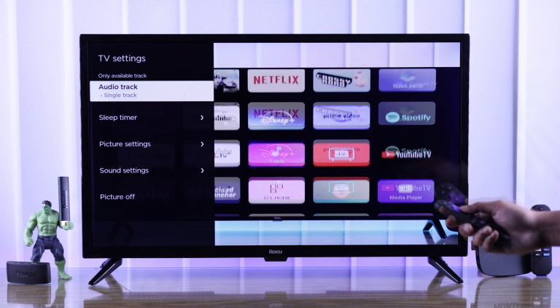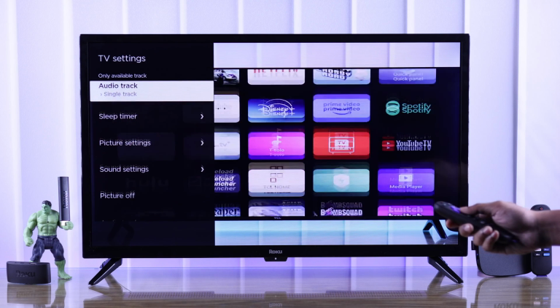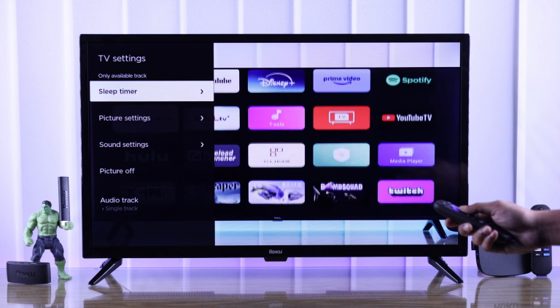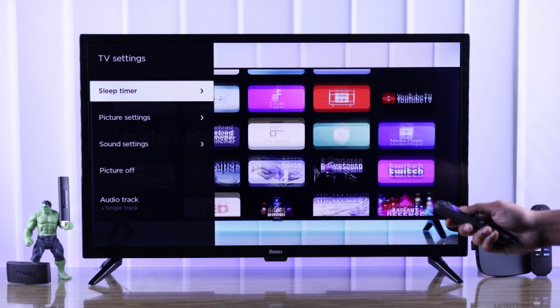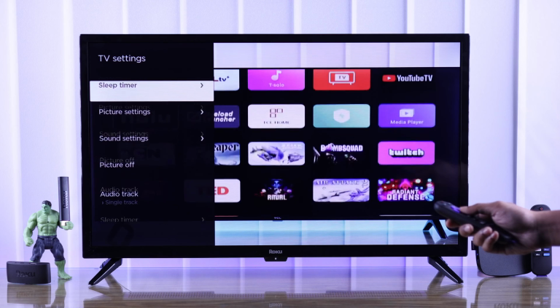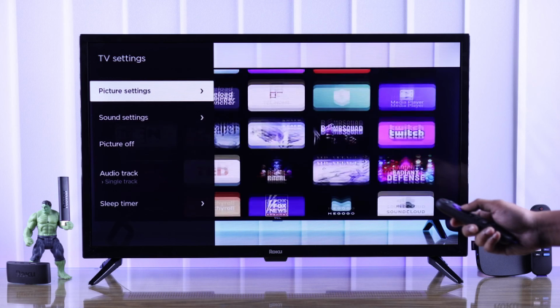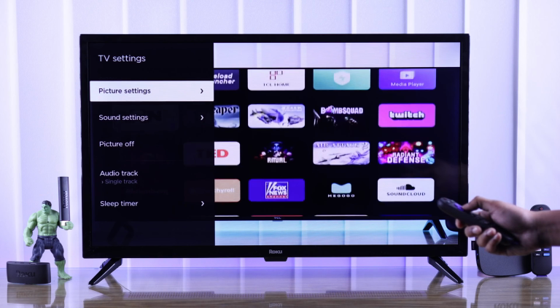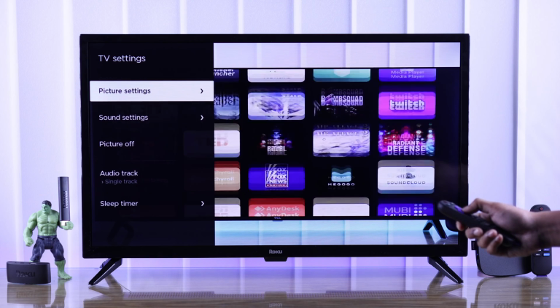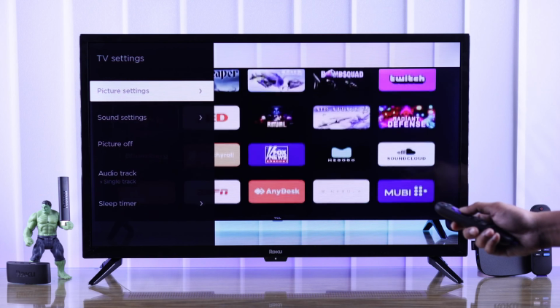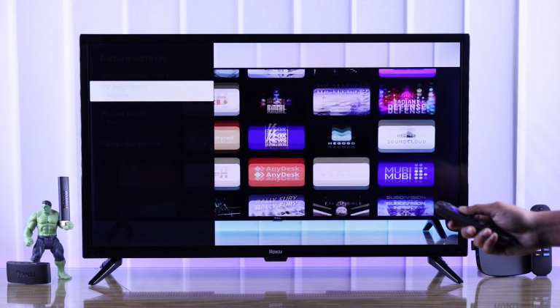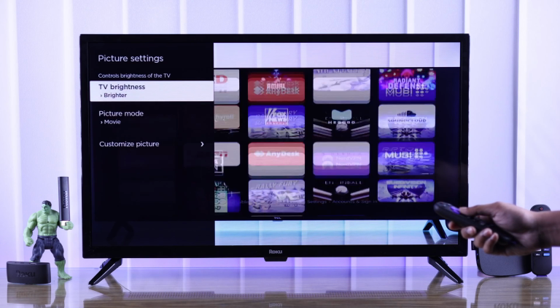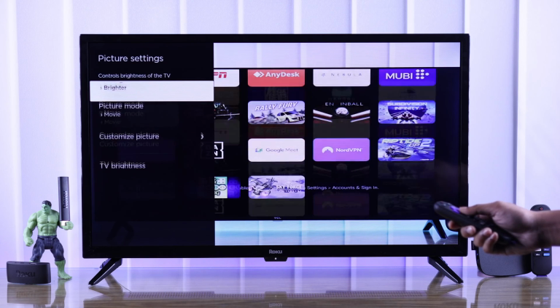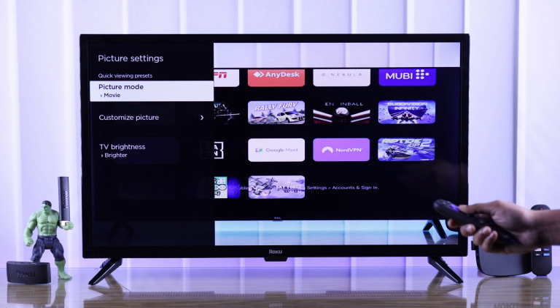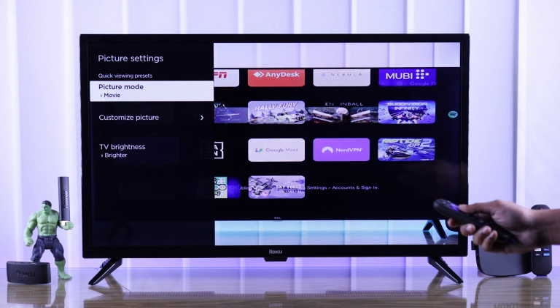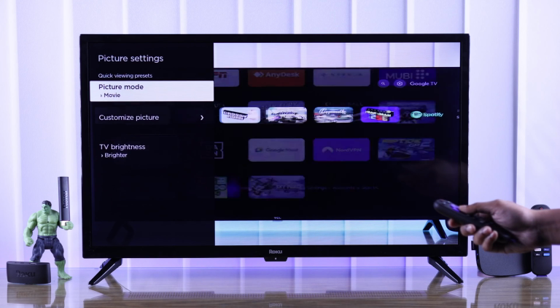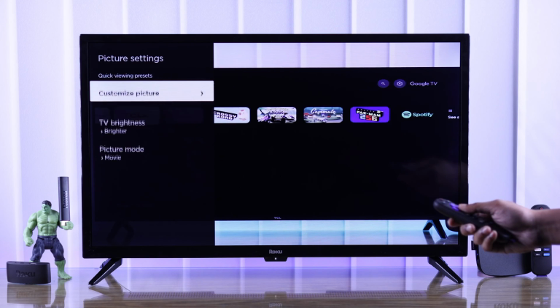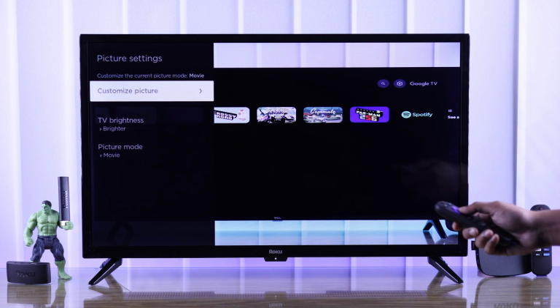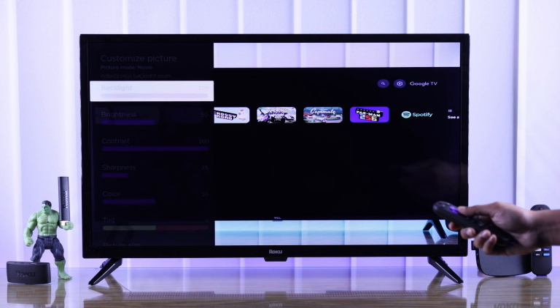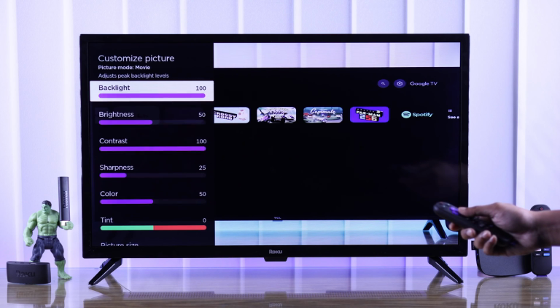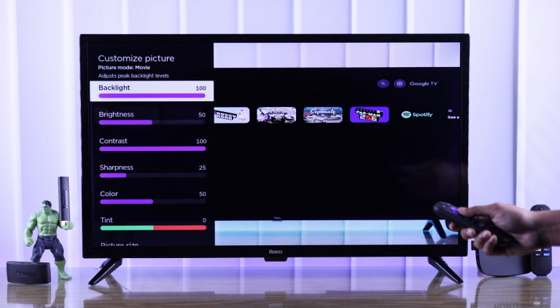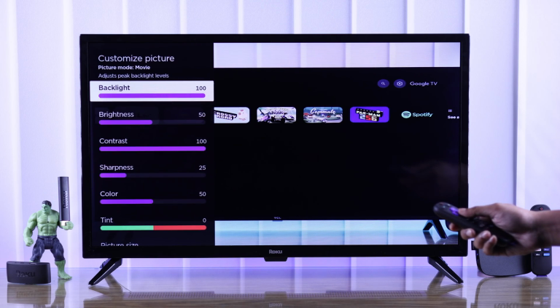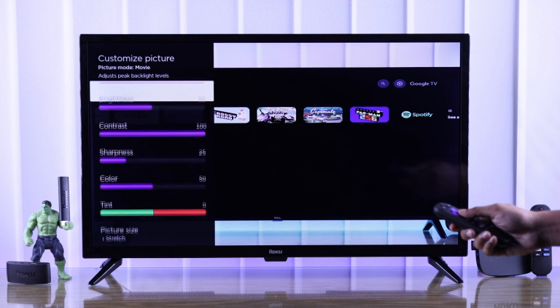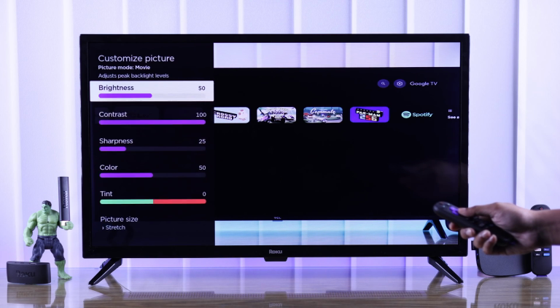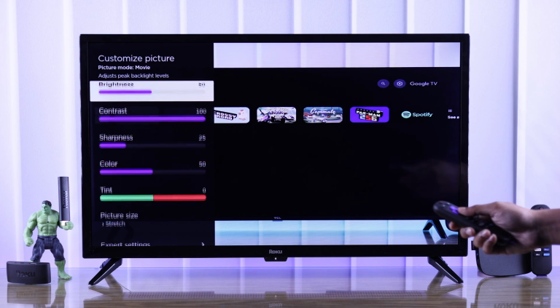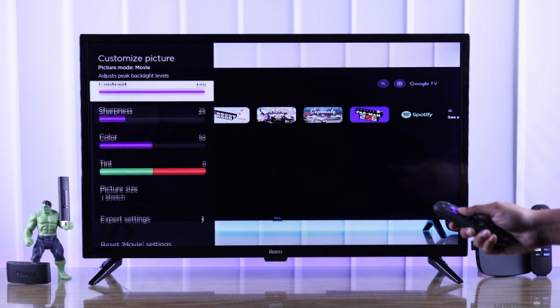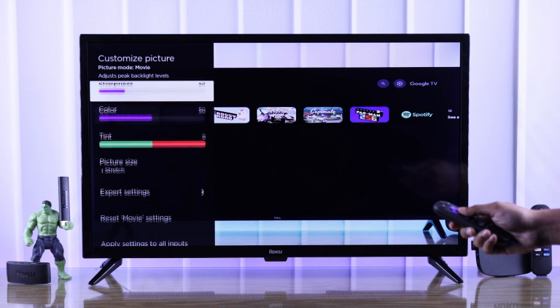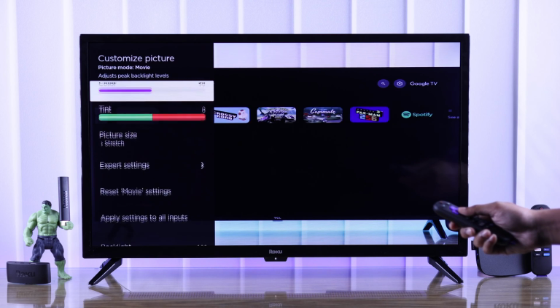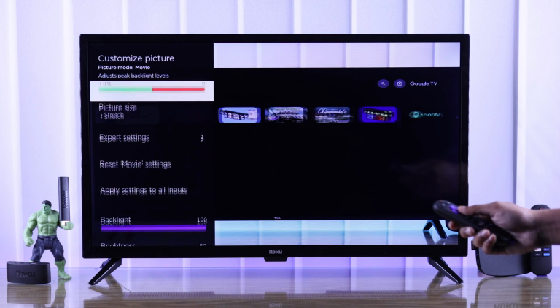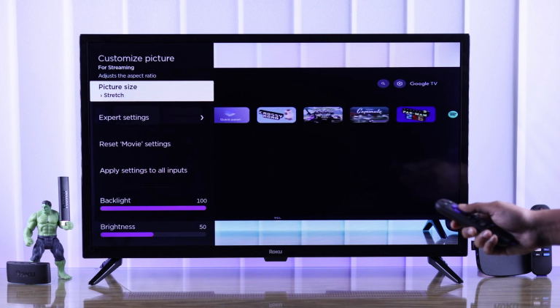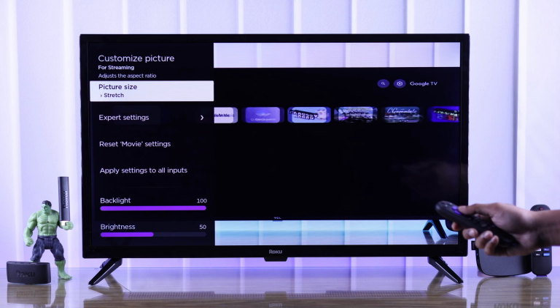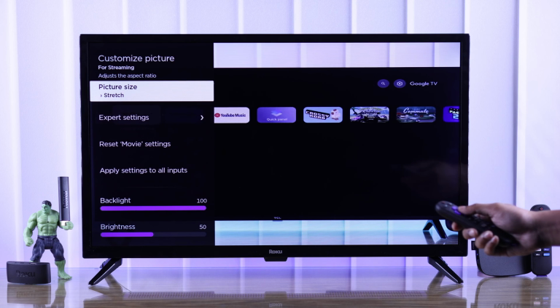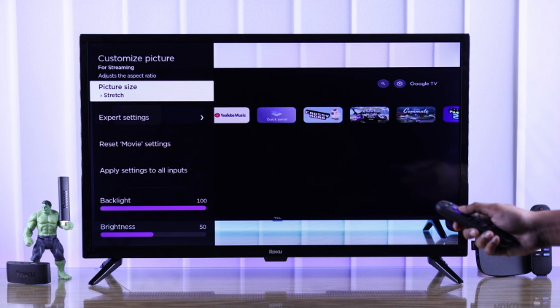From the list, go to Picture Settings, then Customize Picture, scroll down and select Picture Size.